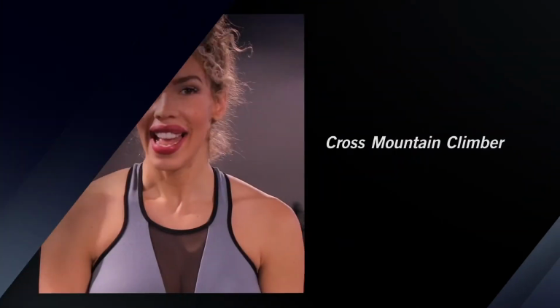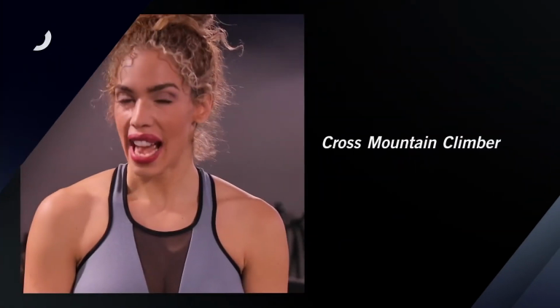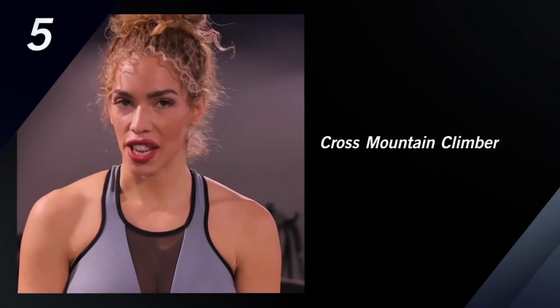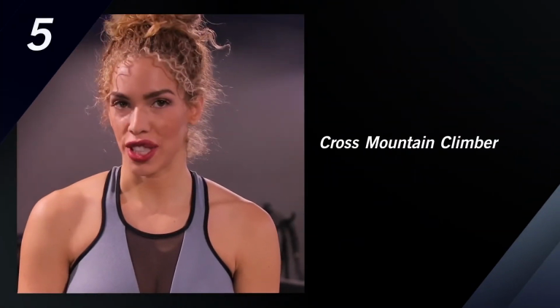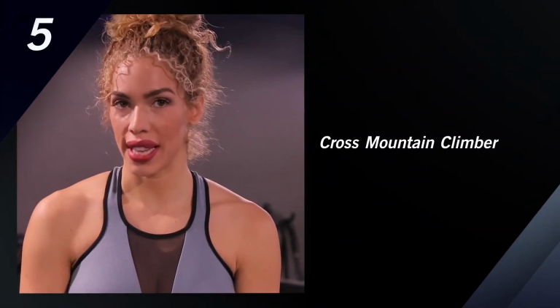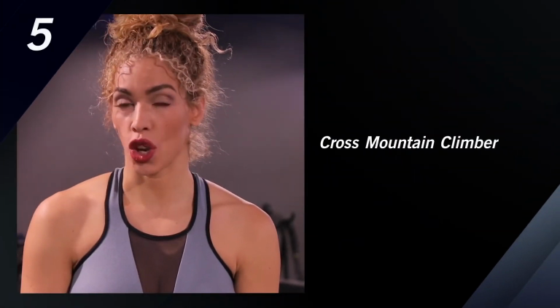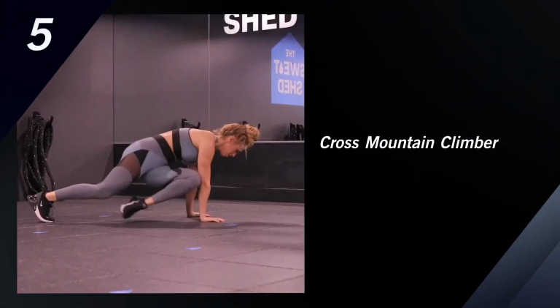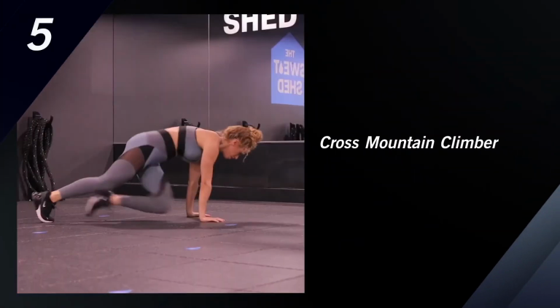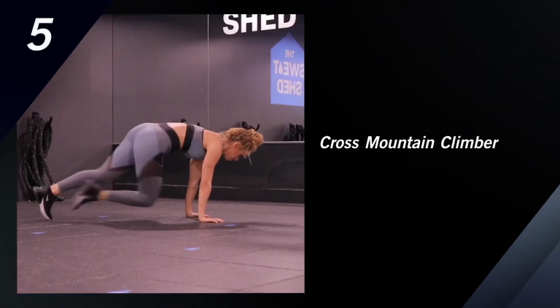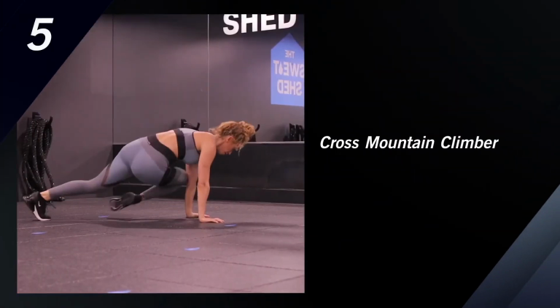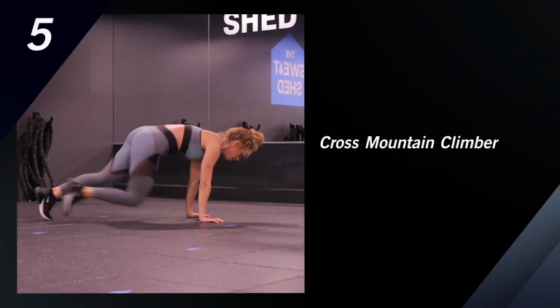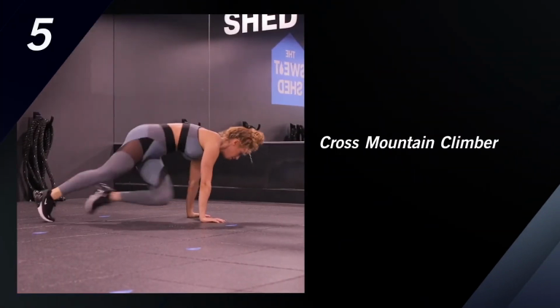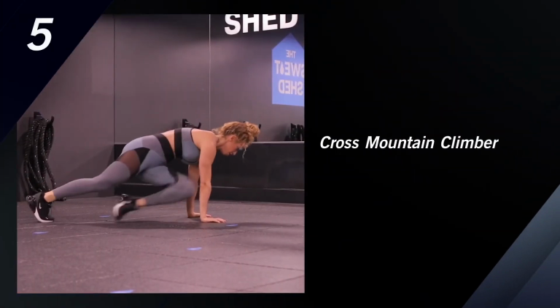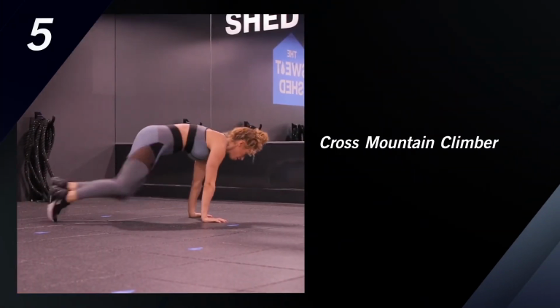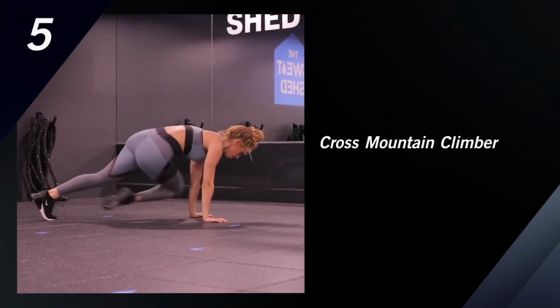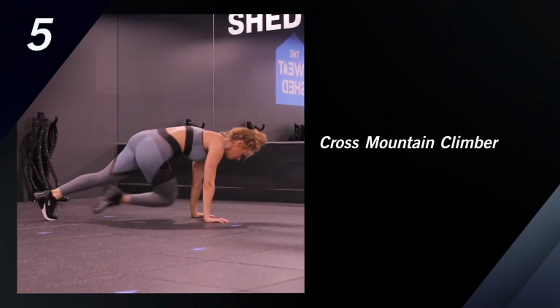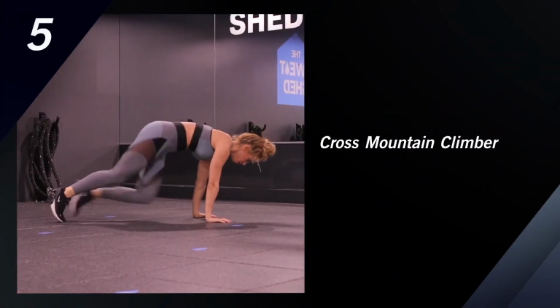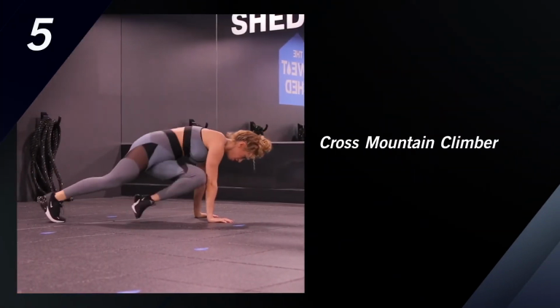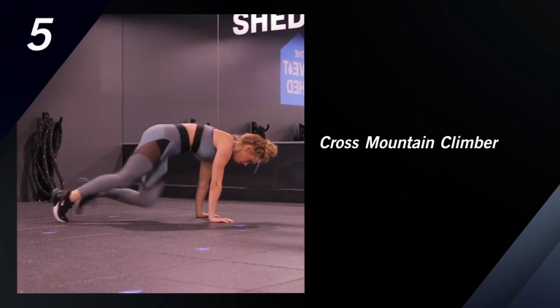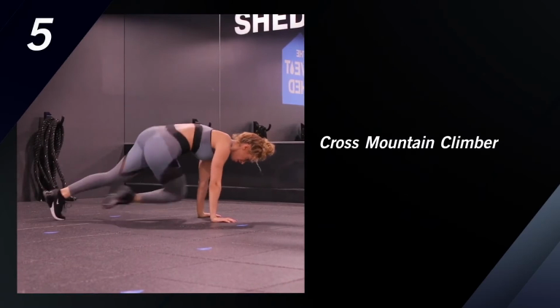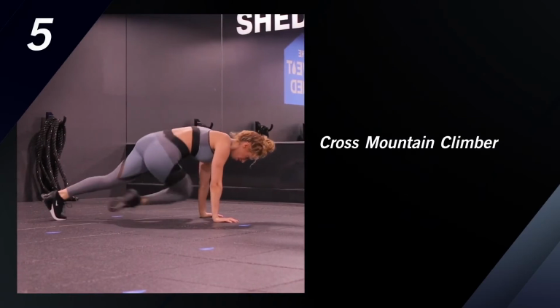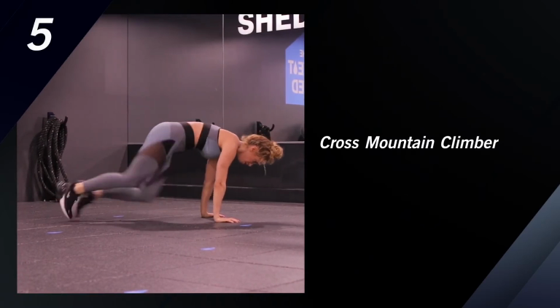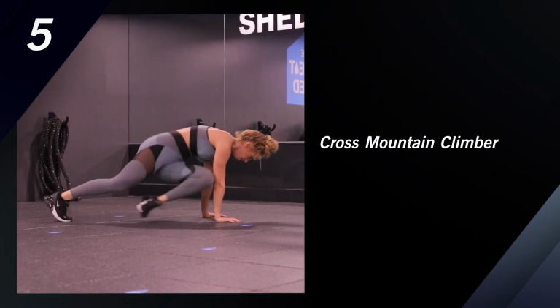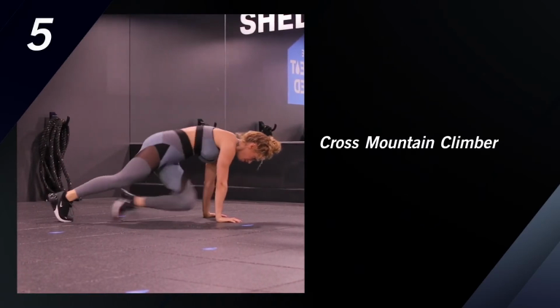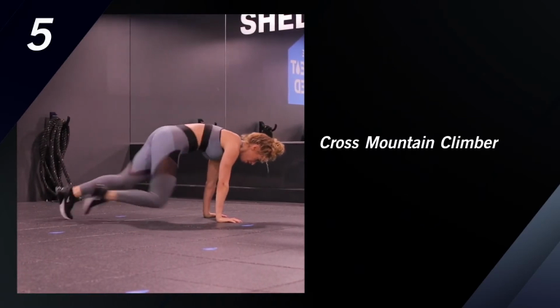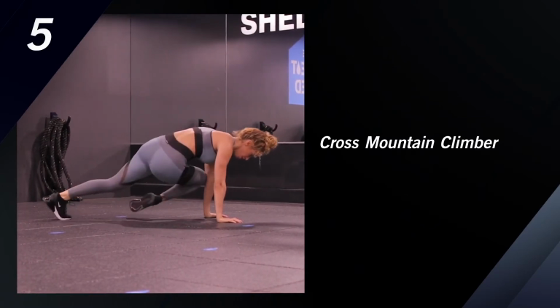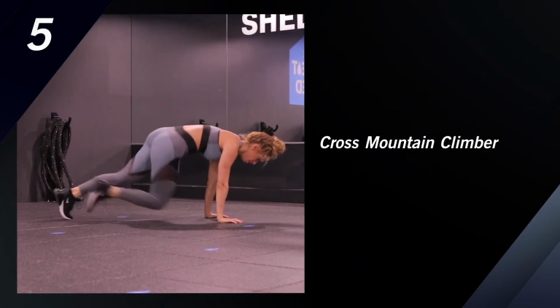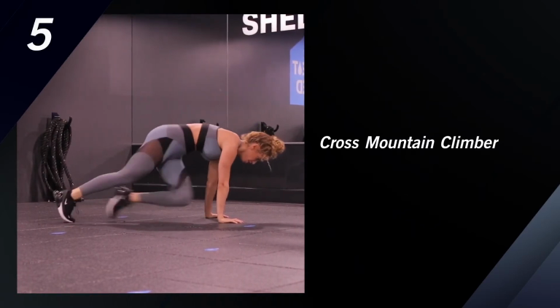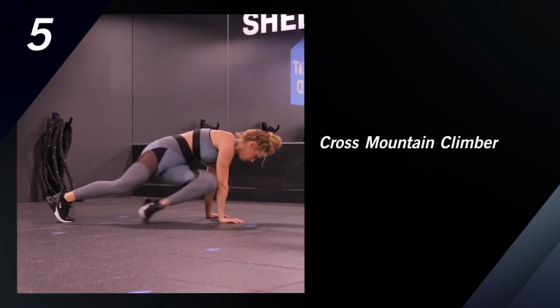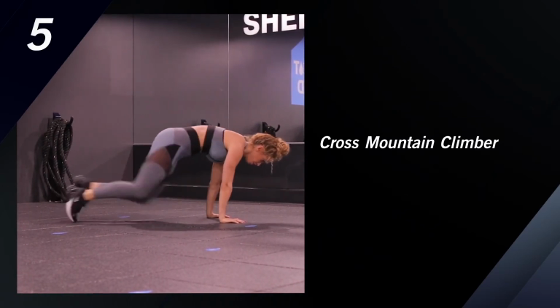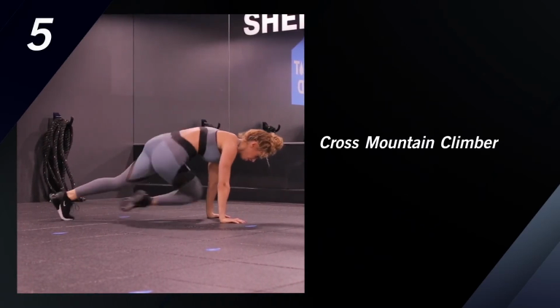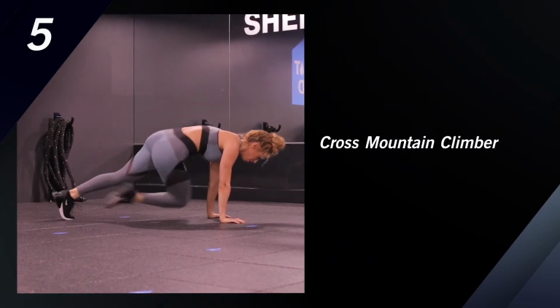Next exercise is a cross mountain climber, where you bring your opposite knee to your opposite elbow to target your obliques.